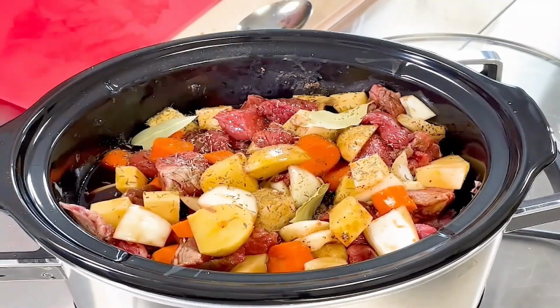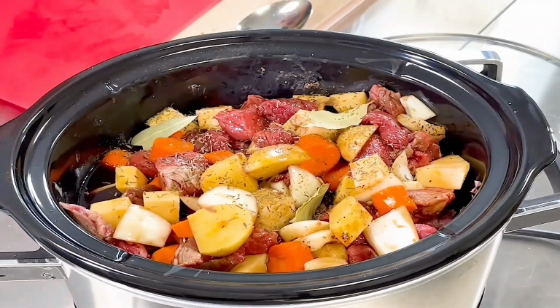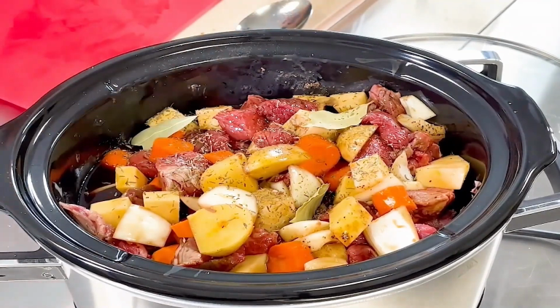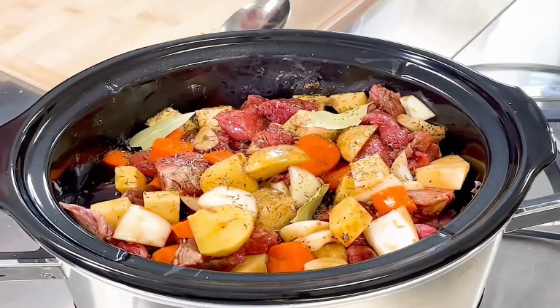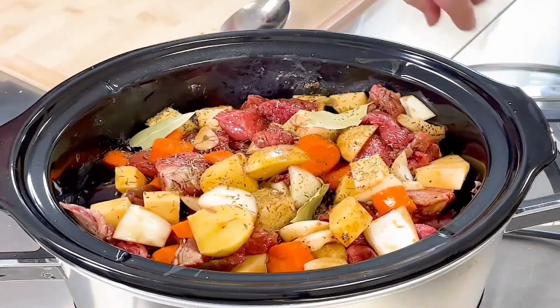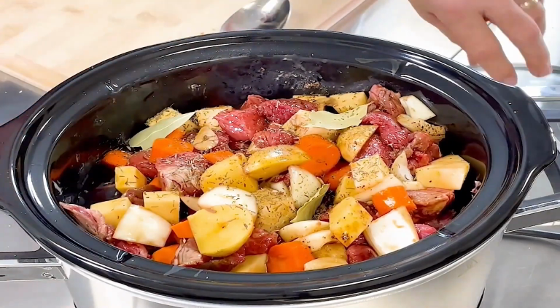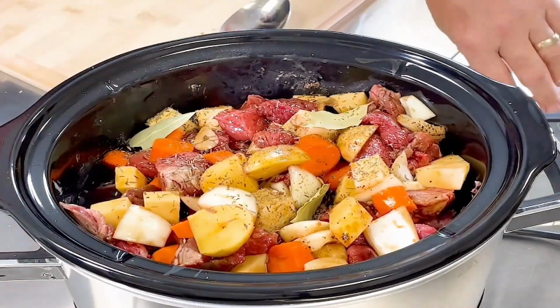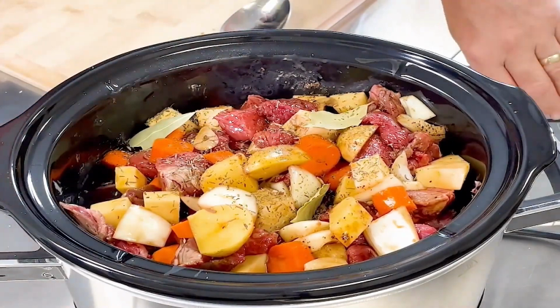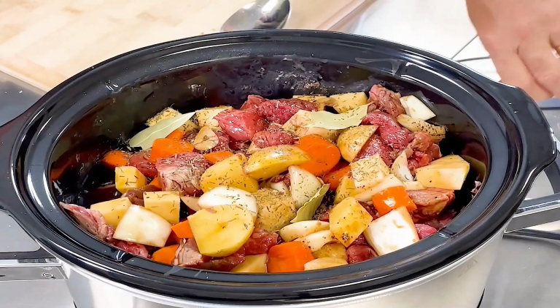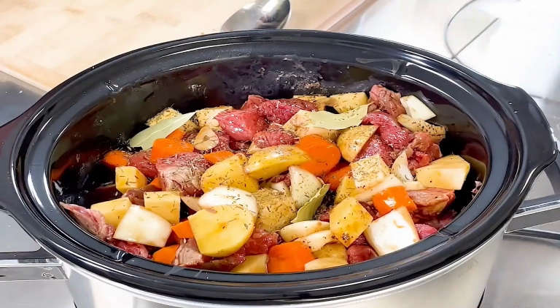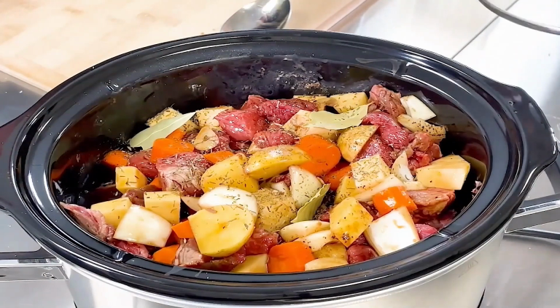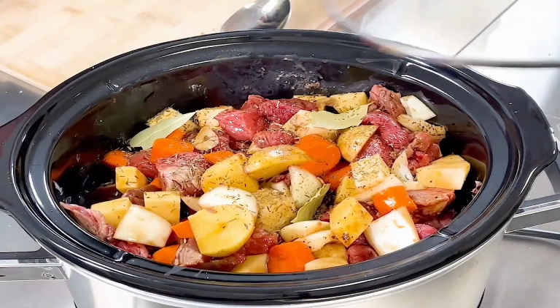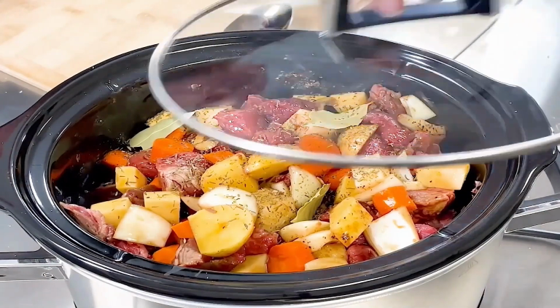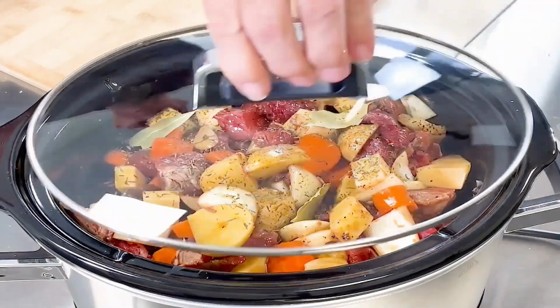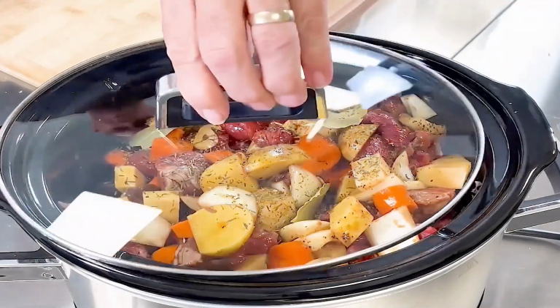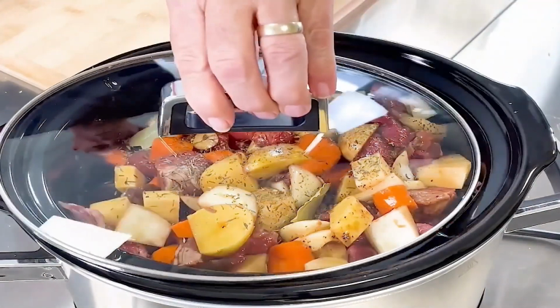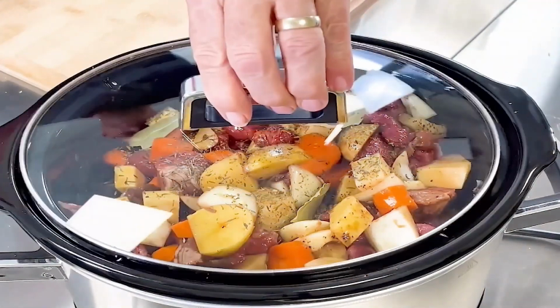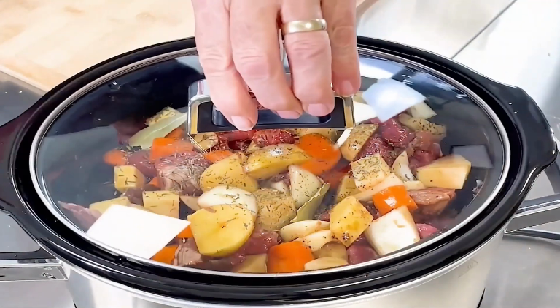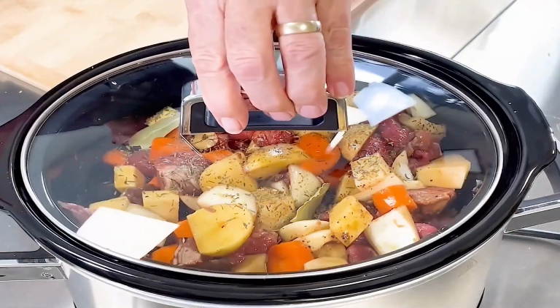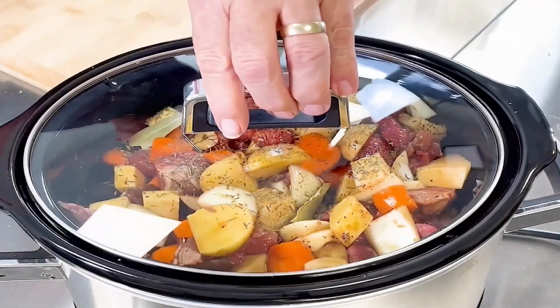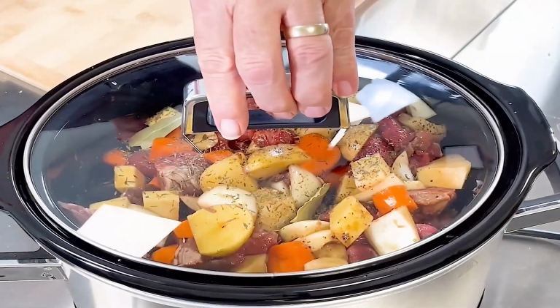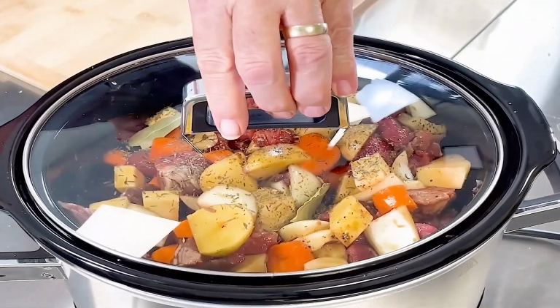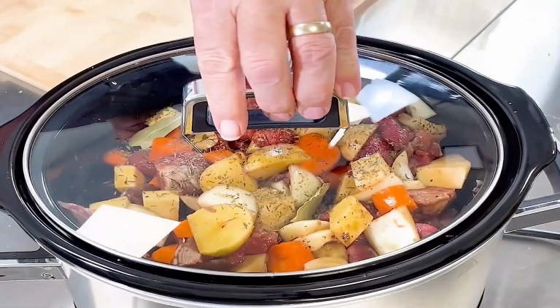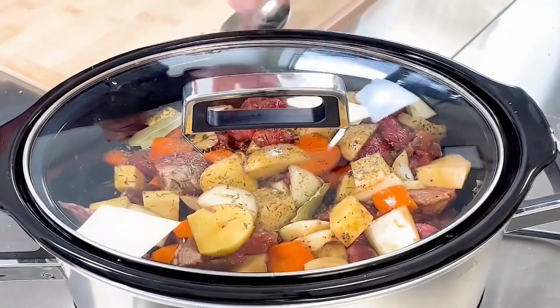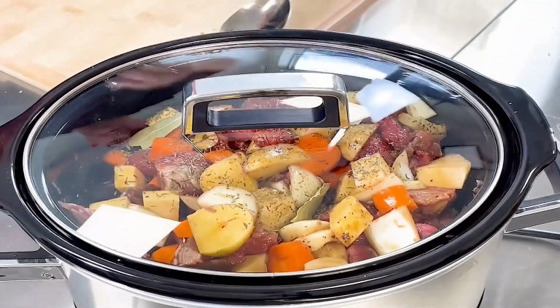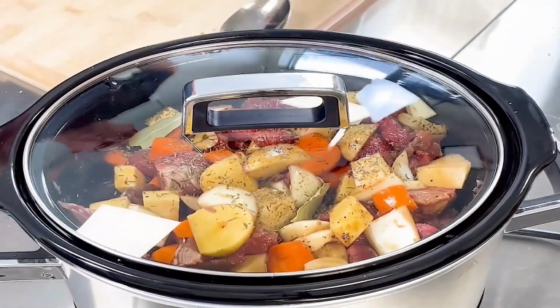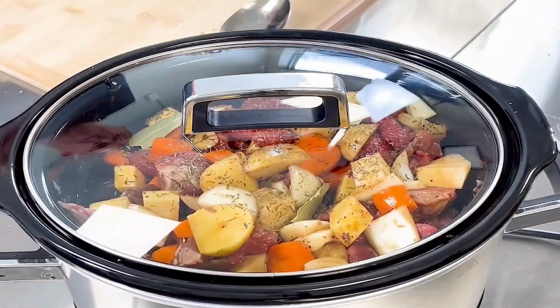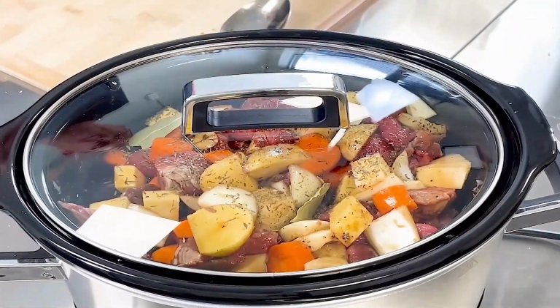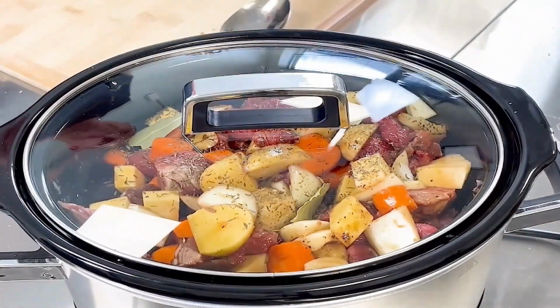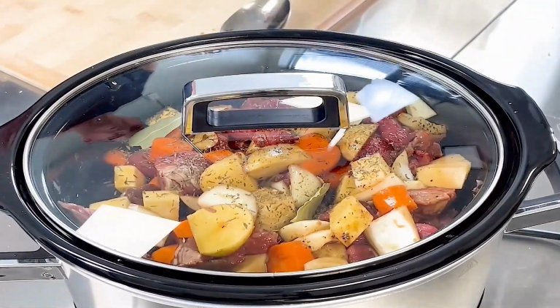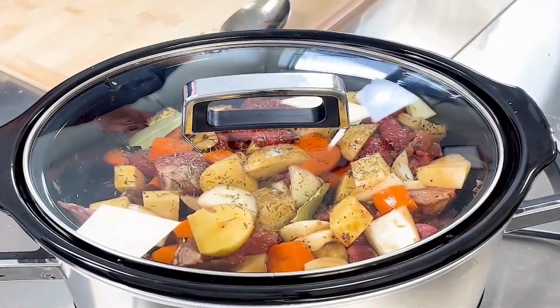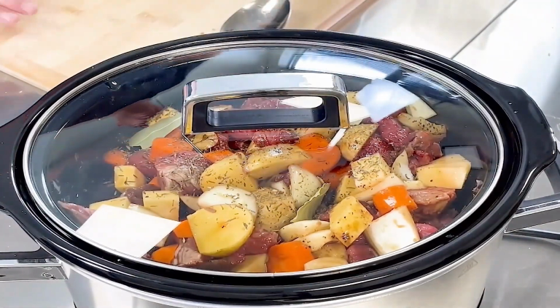Lid back on, and we'll leave that for seven hours.